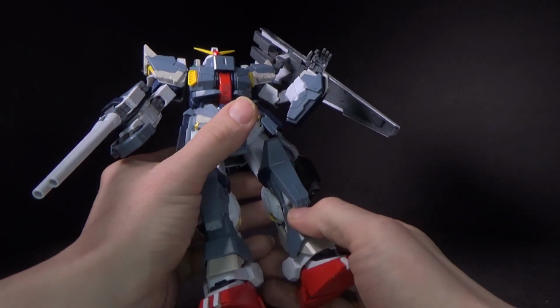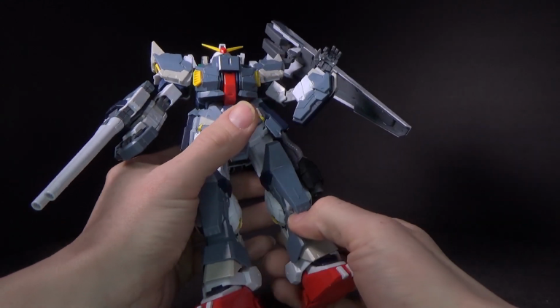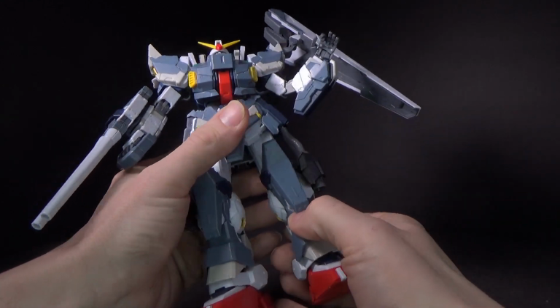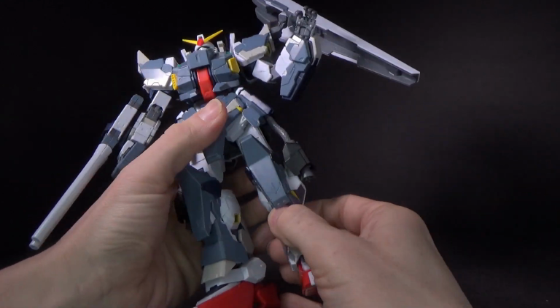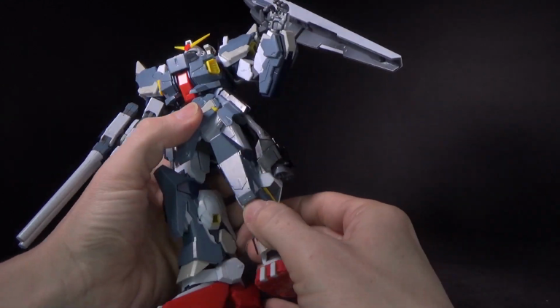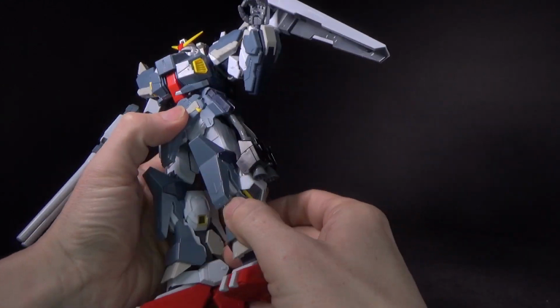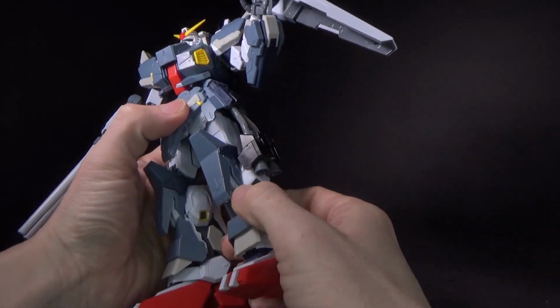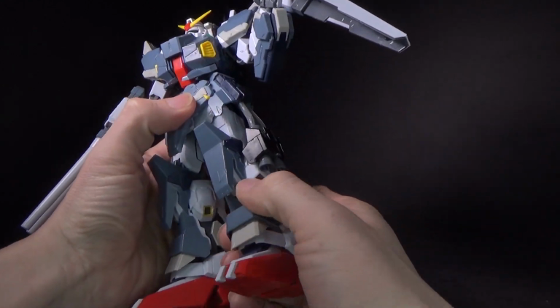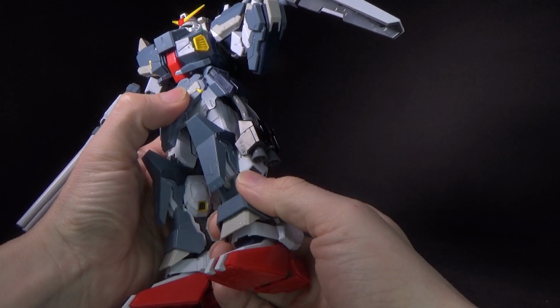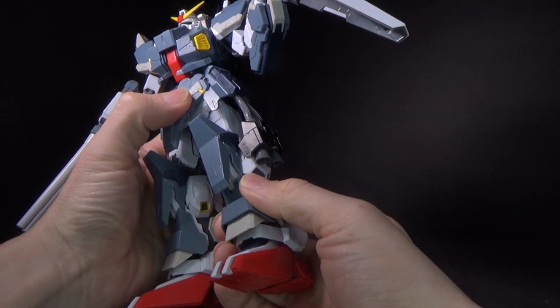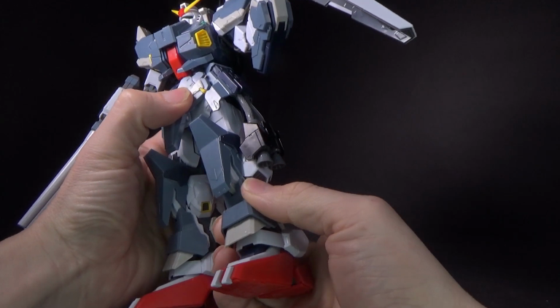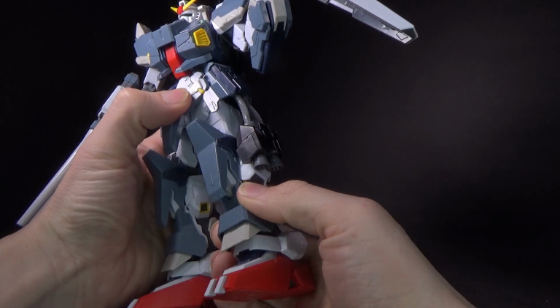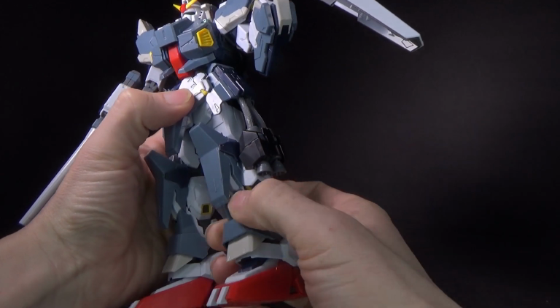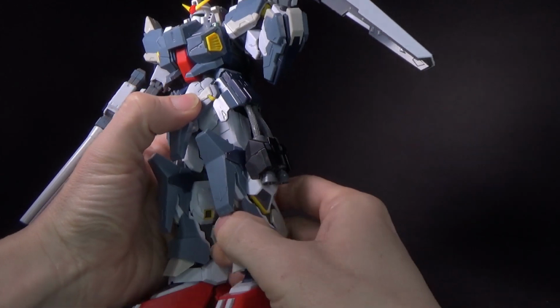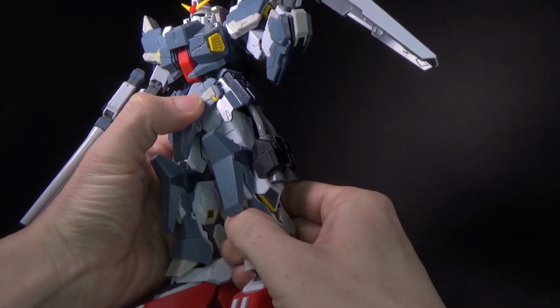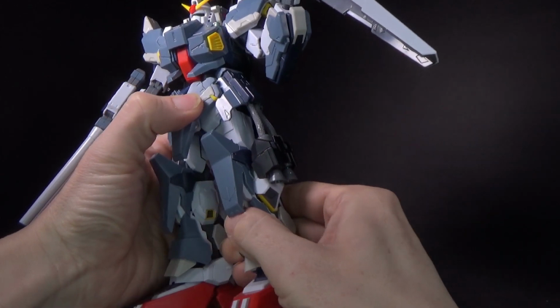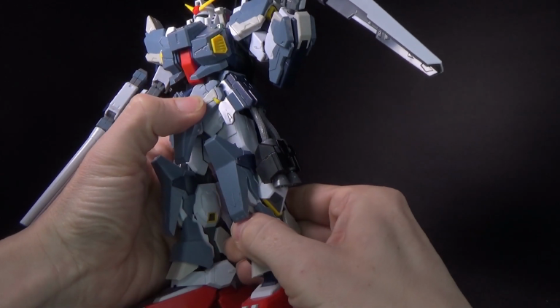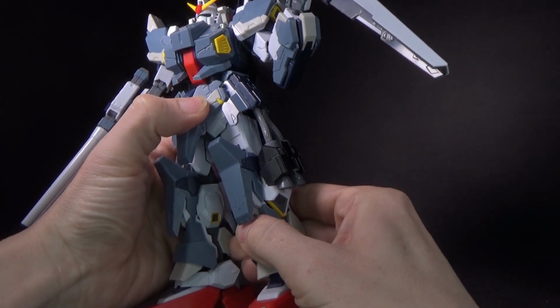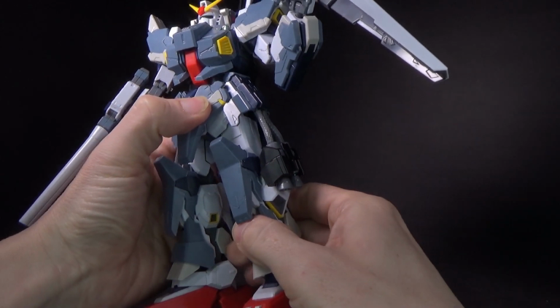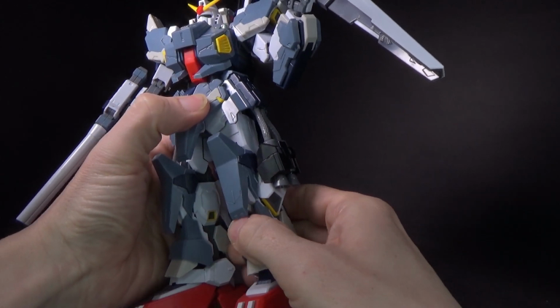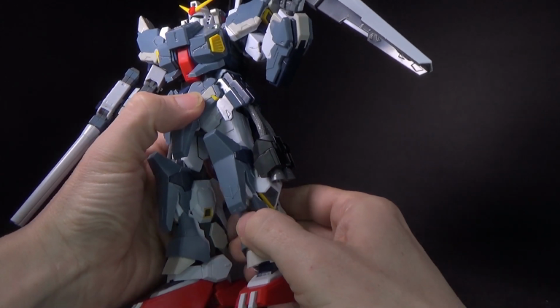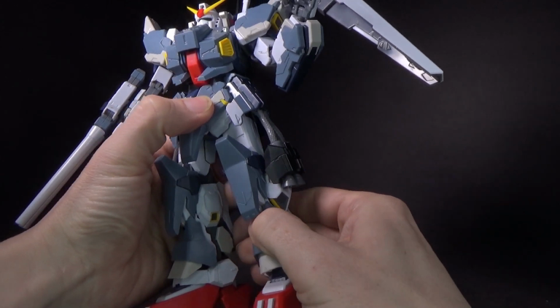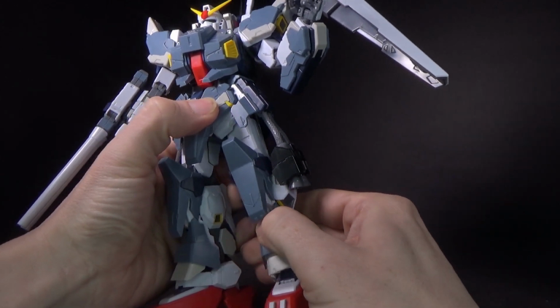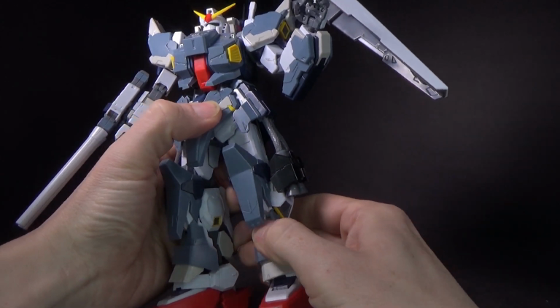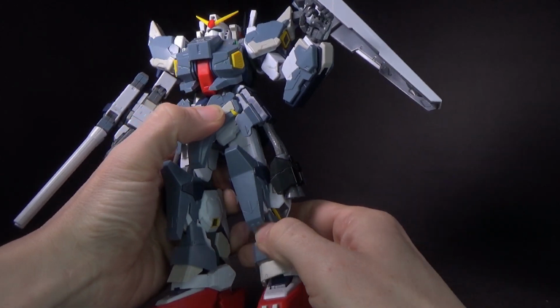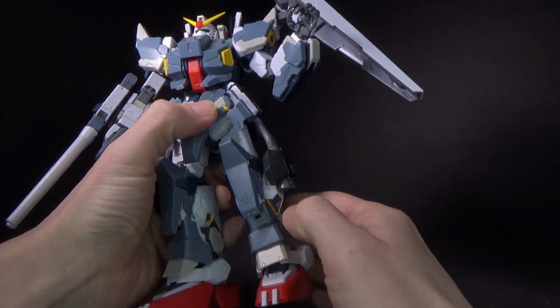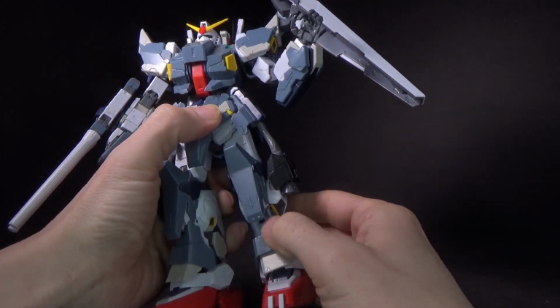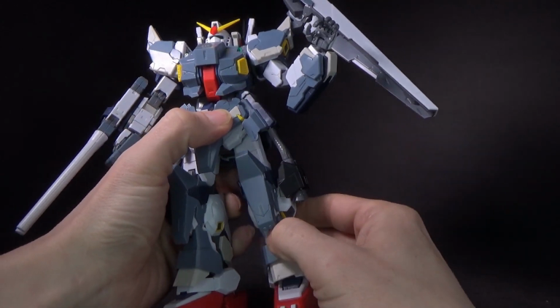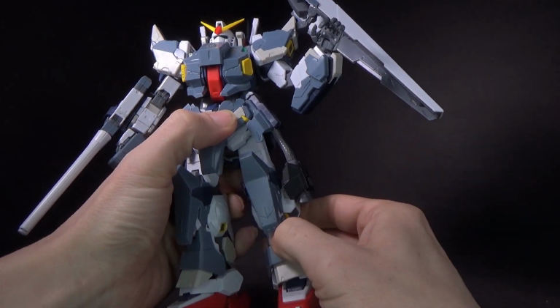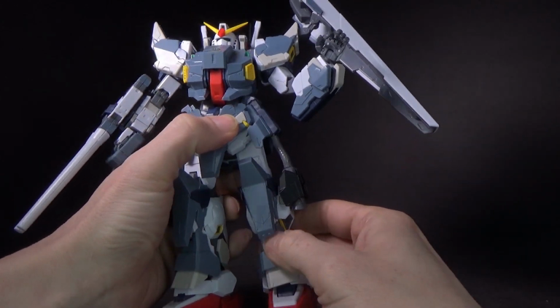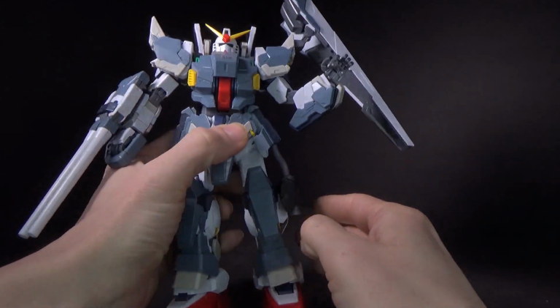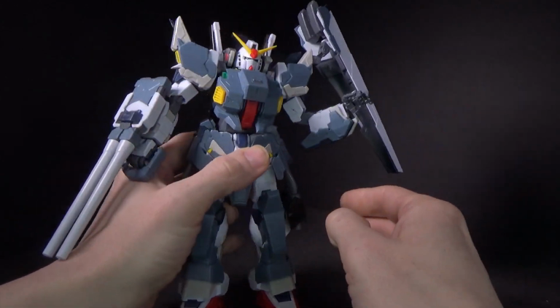This lower leg armor can kind of pop off — I'm going to glue it, we'll see.